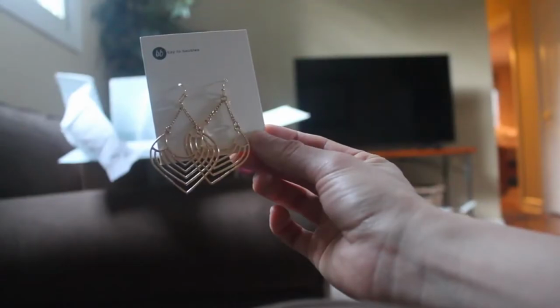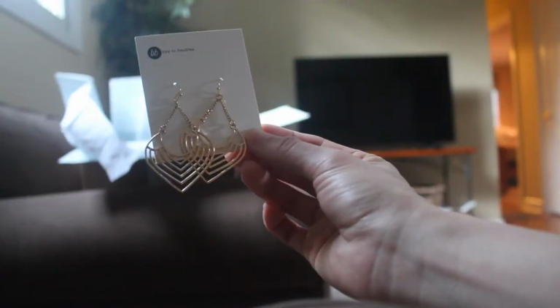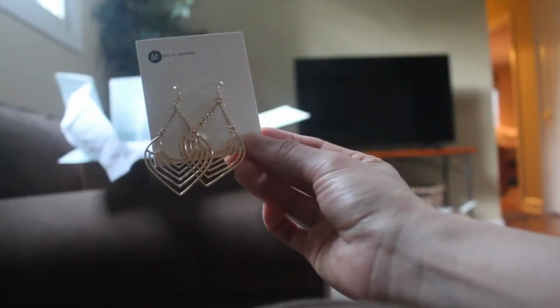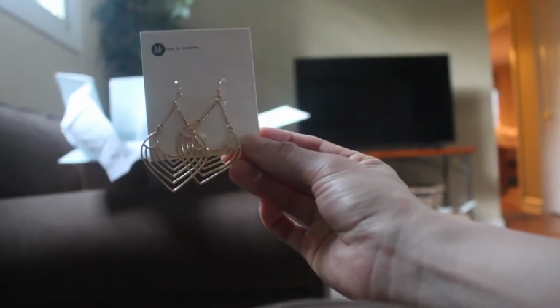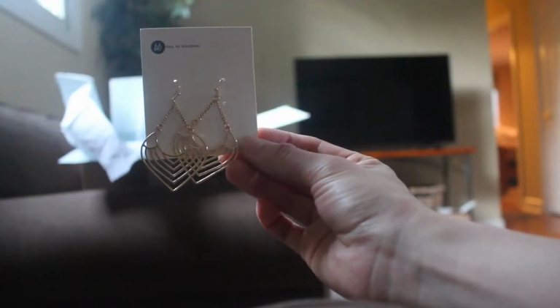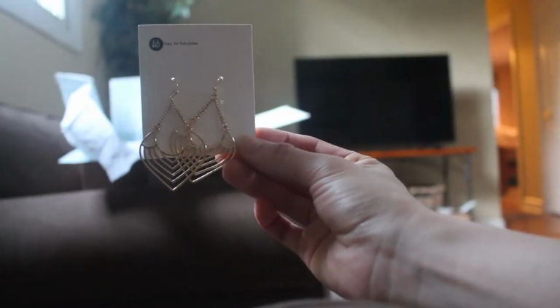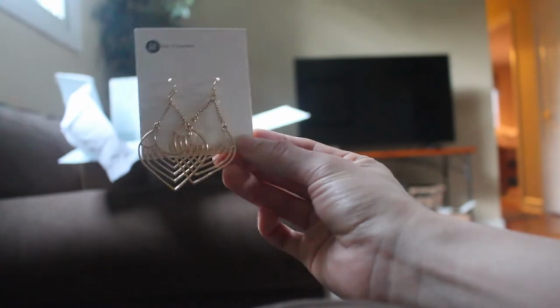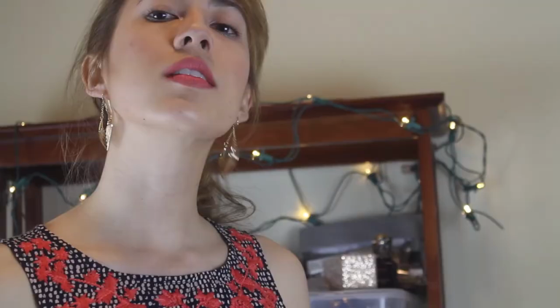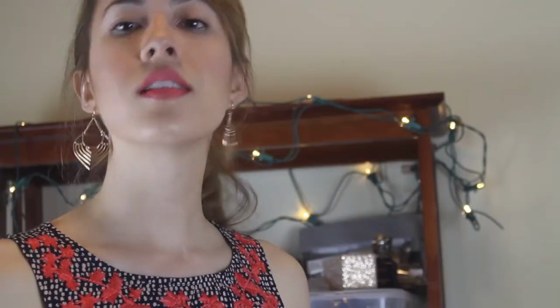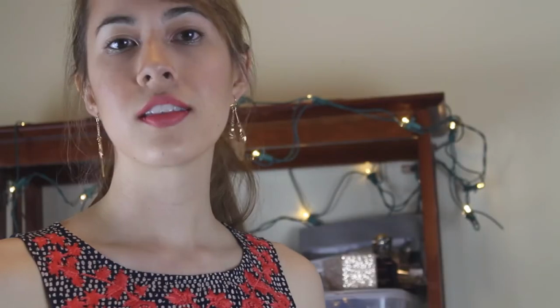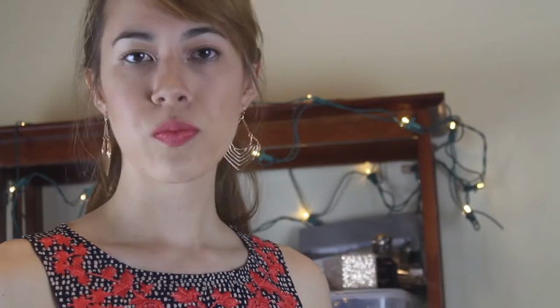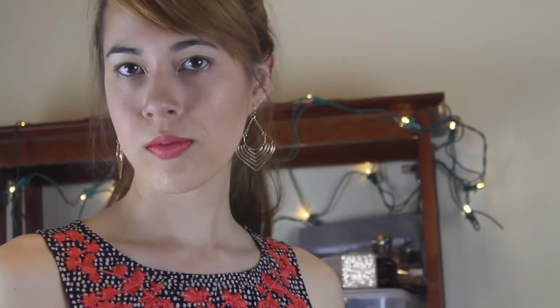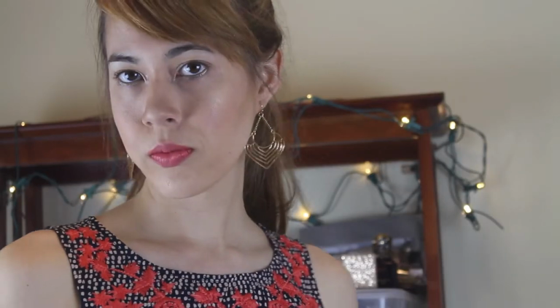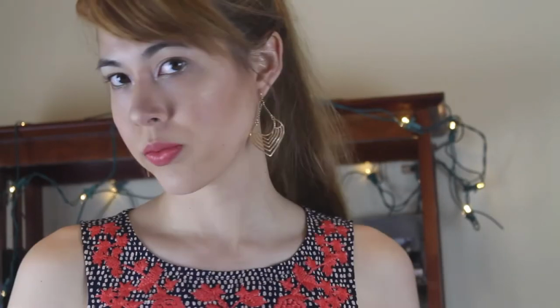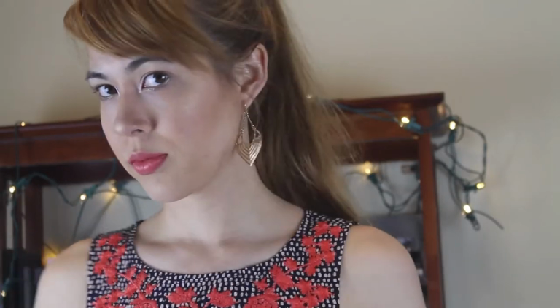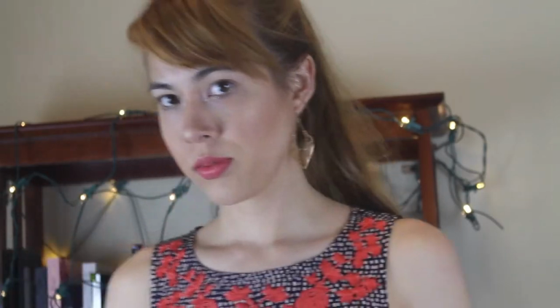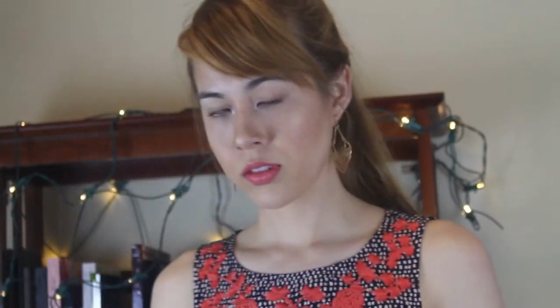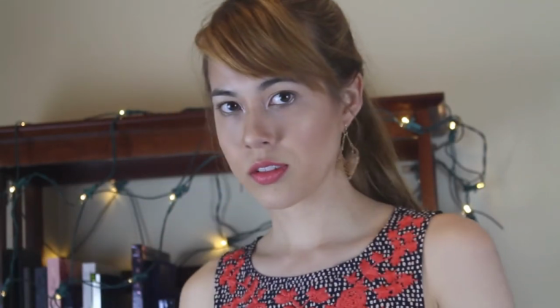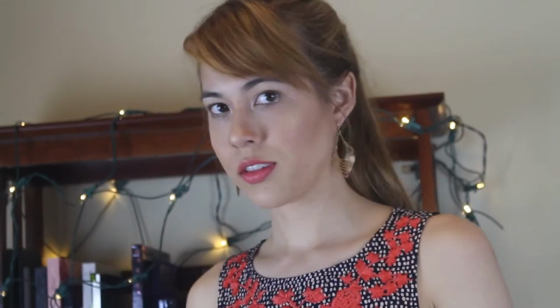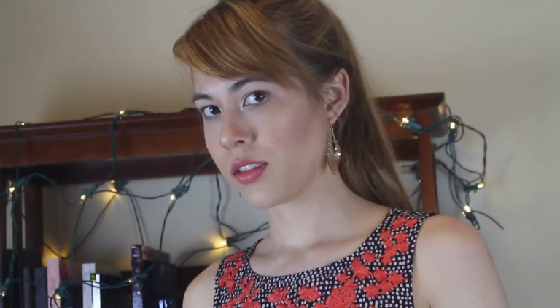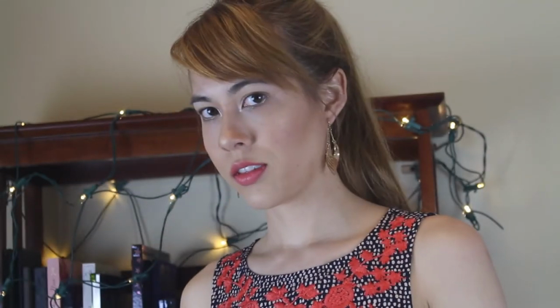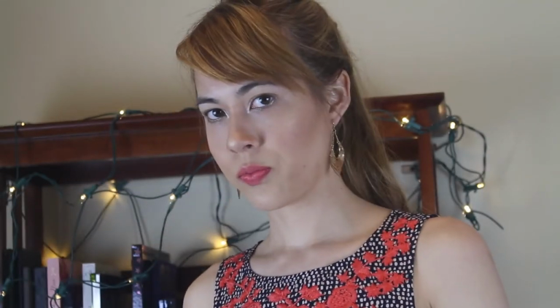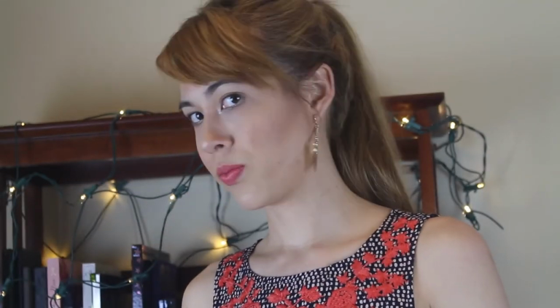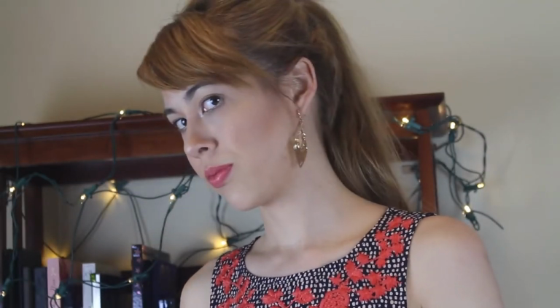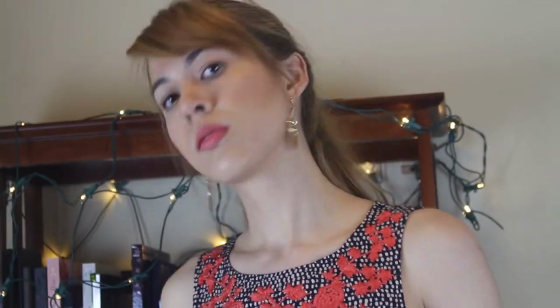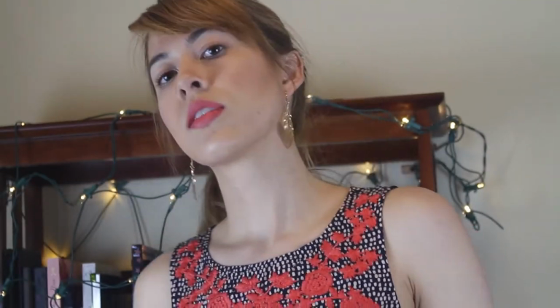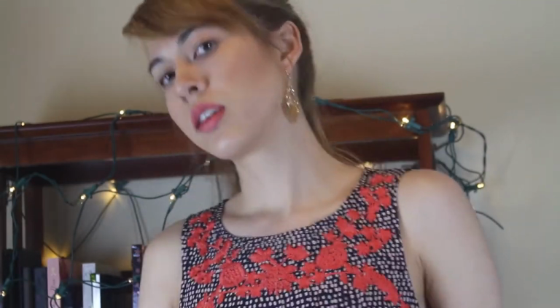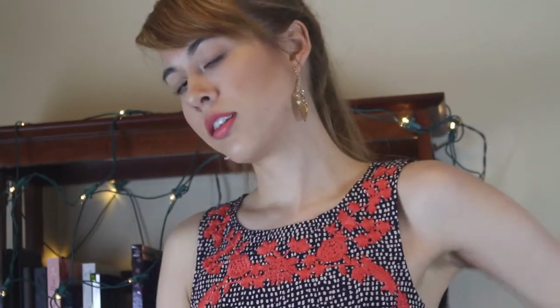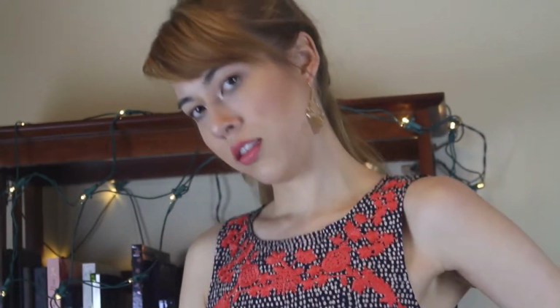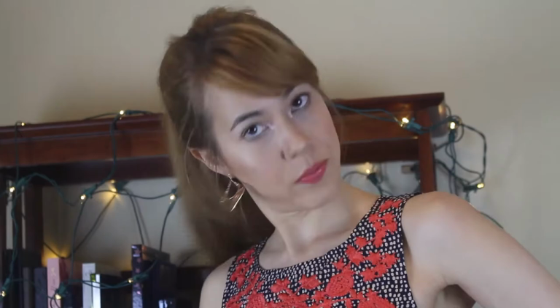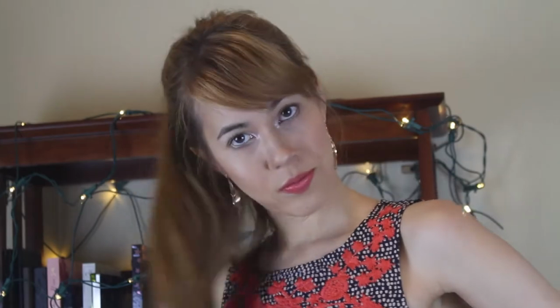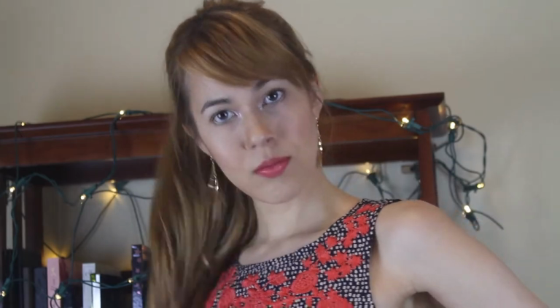So here are the earrings and I kind of like these. They're interesting and intricate, which is what I tend to go for.